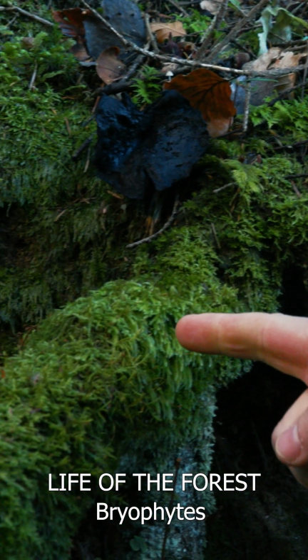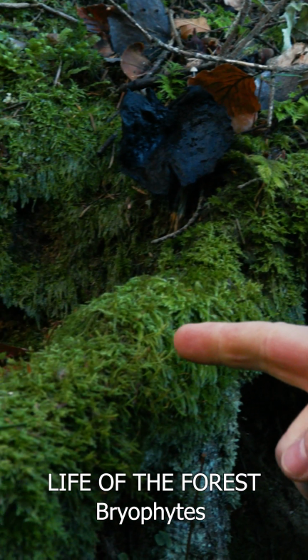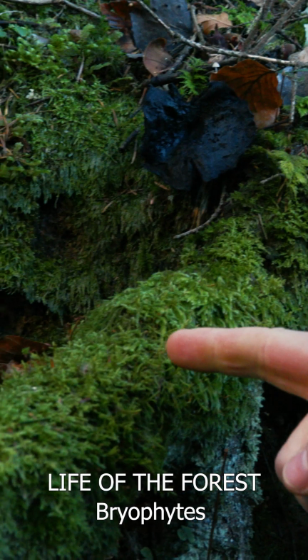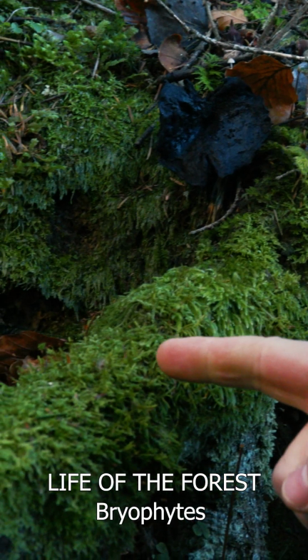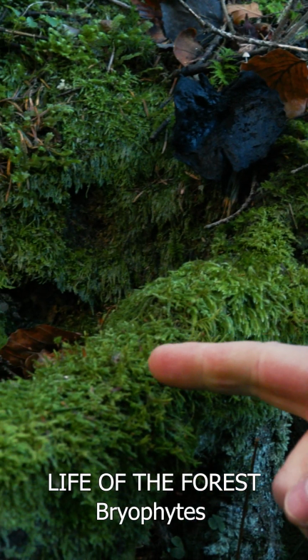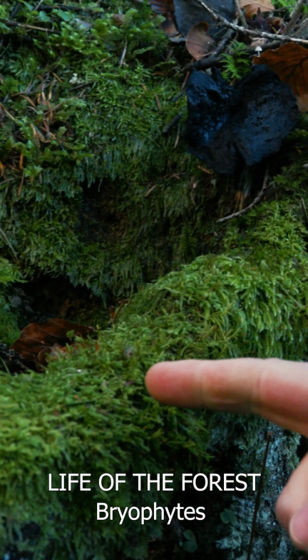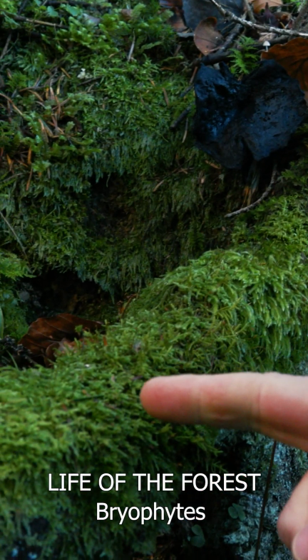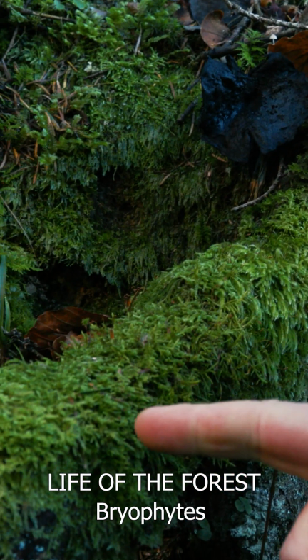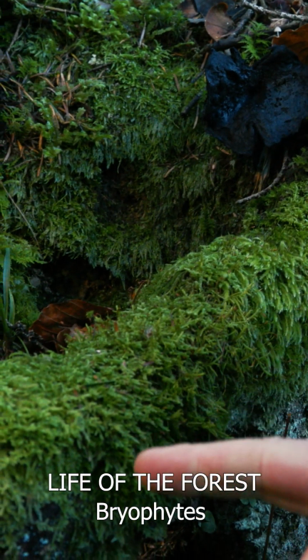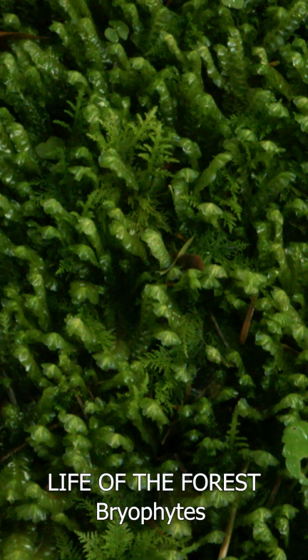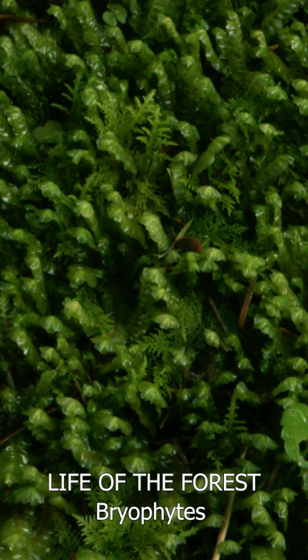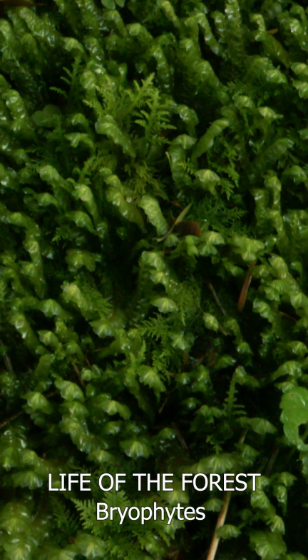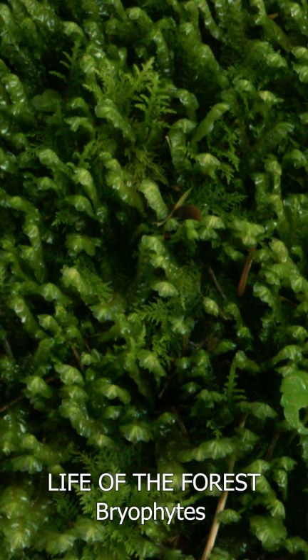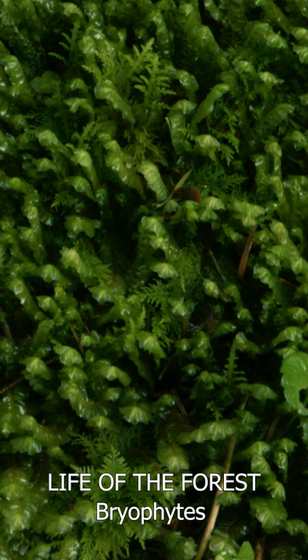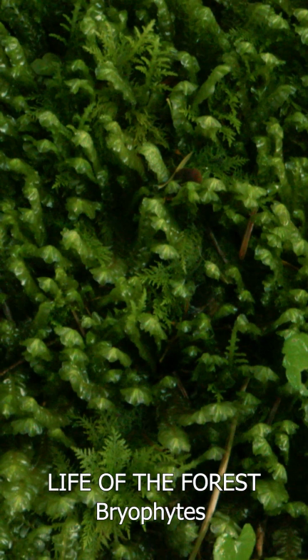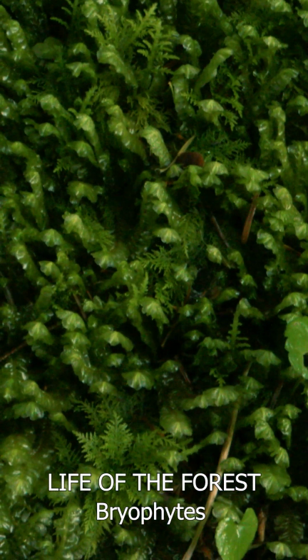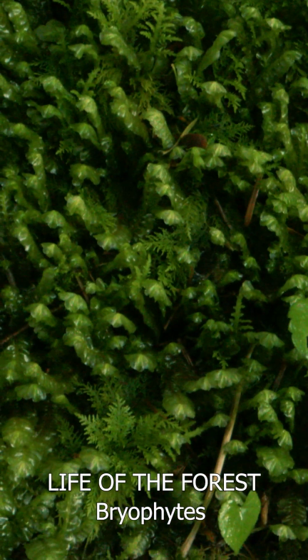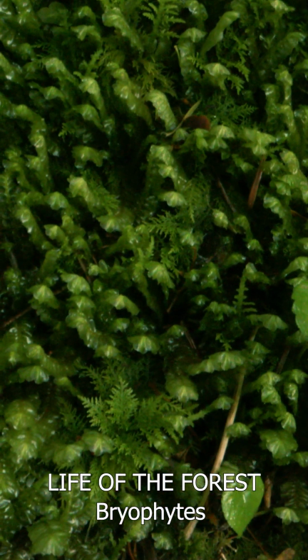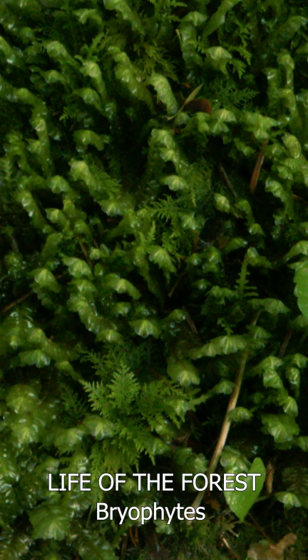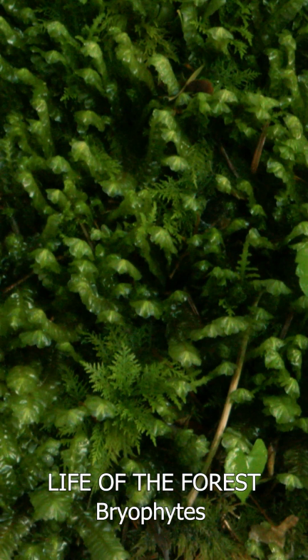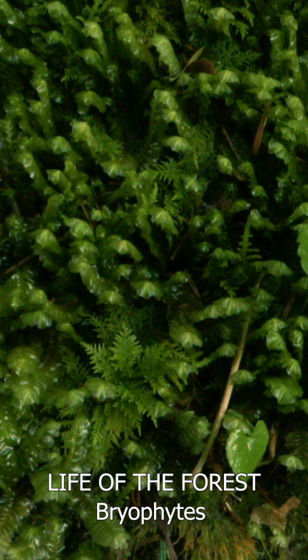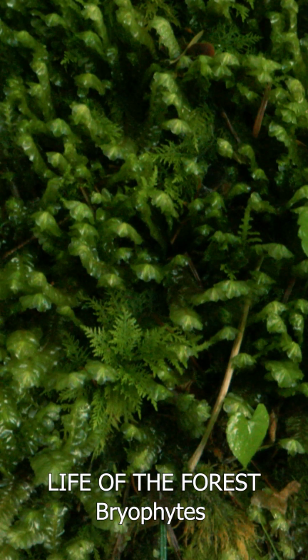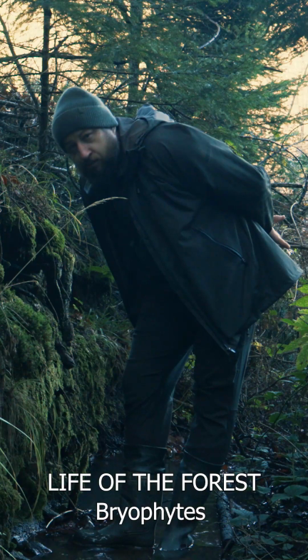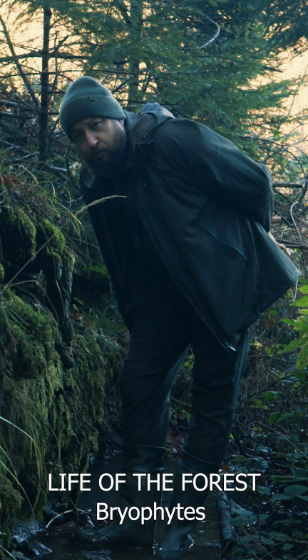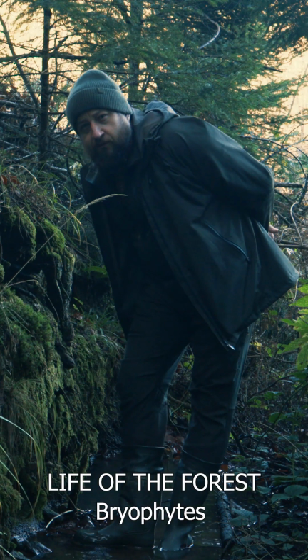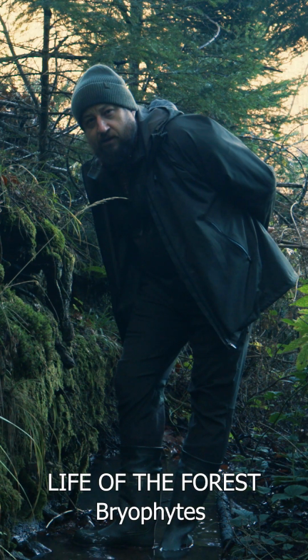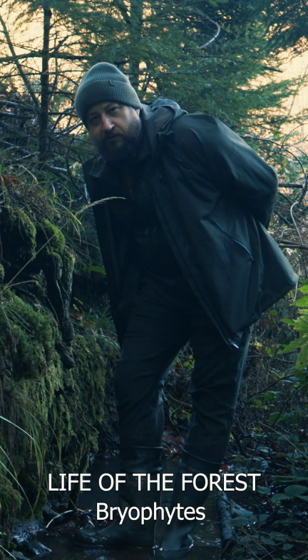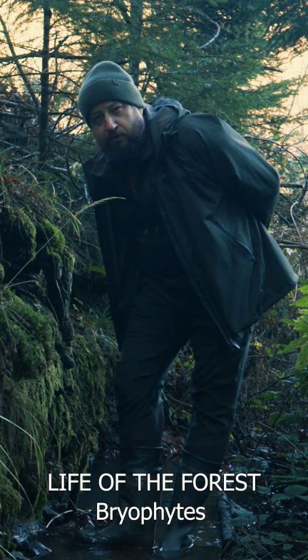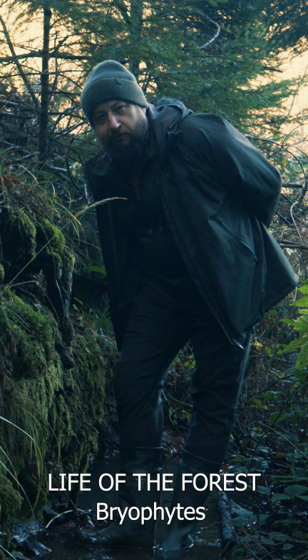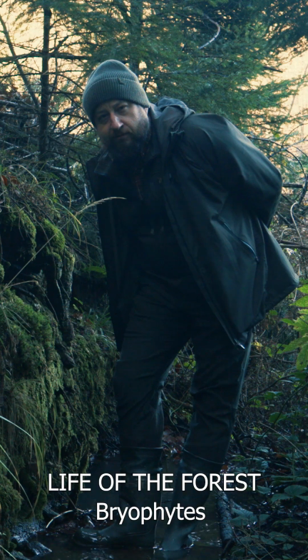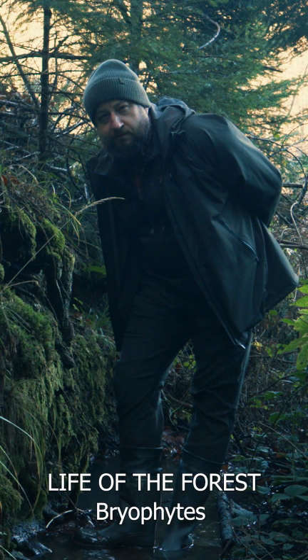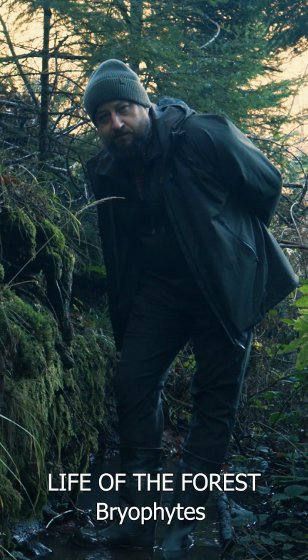For example, if we take a close look at this fragment of a root we will see at least a dozen different species of mosses and liverworts.